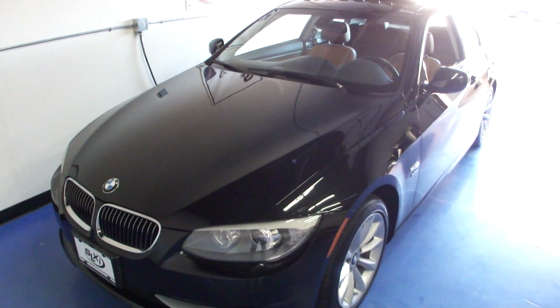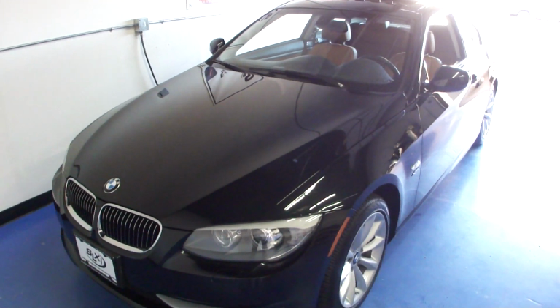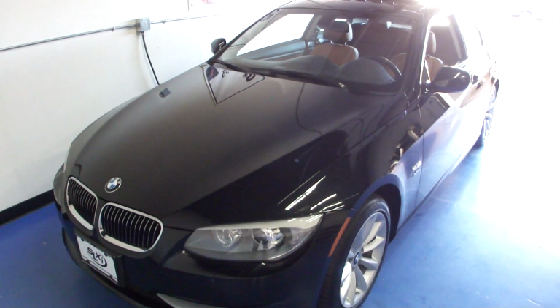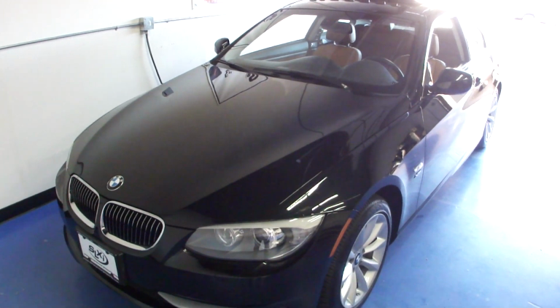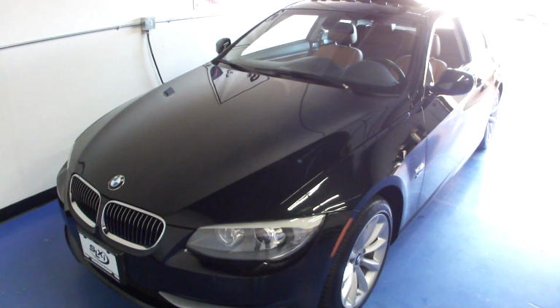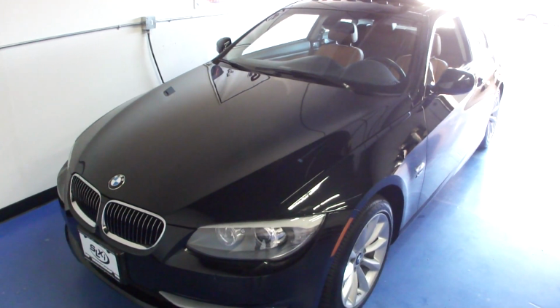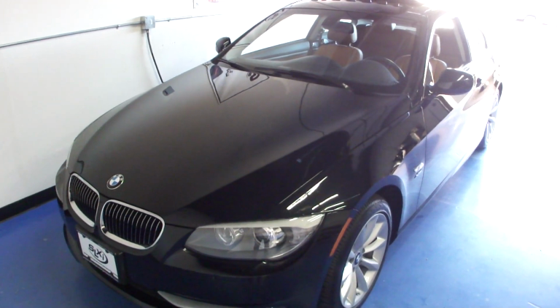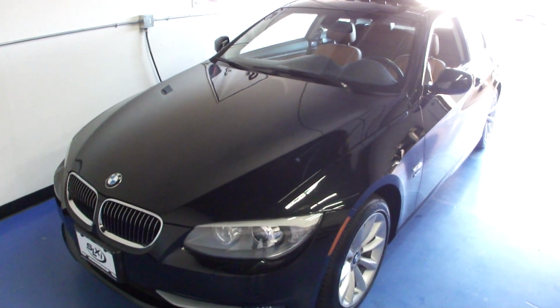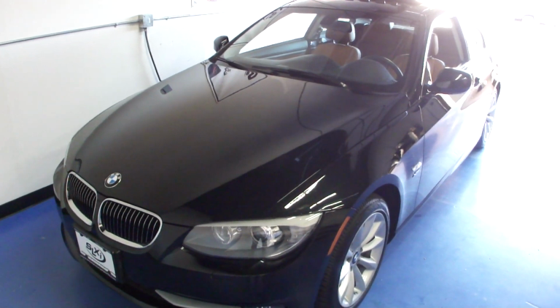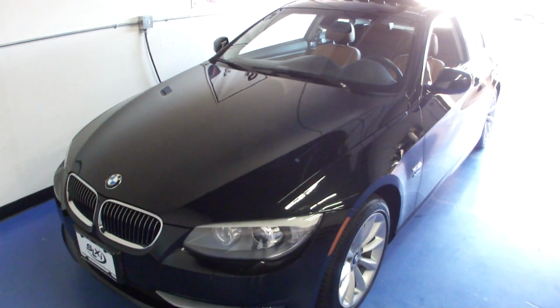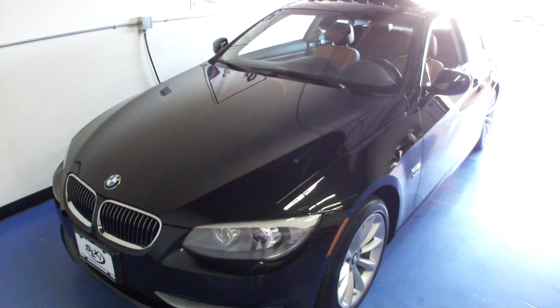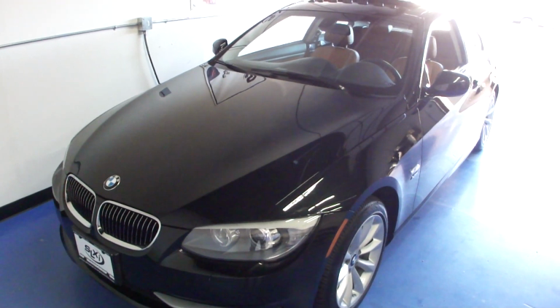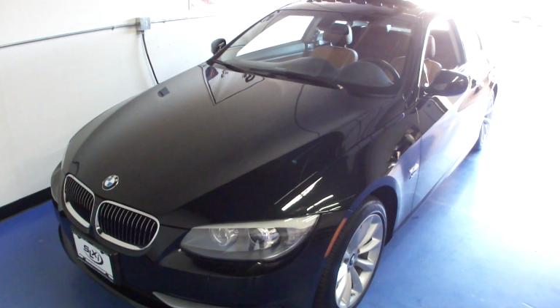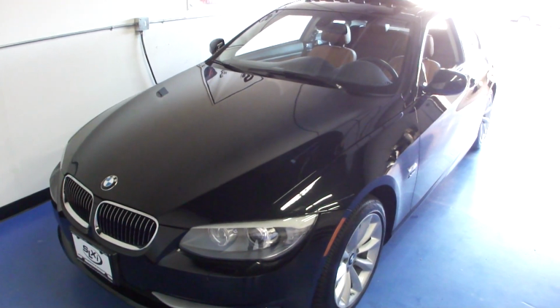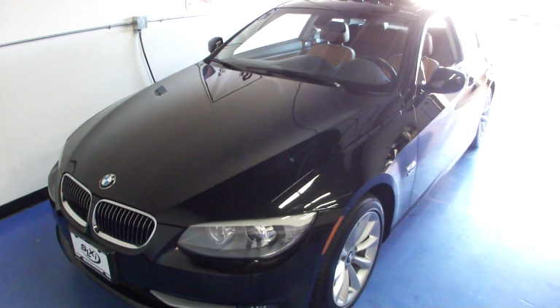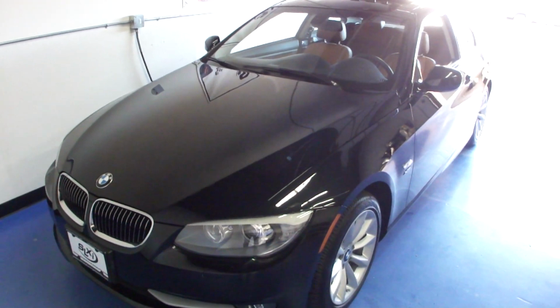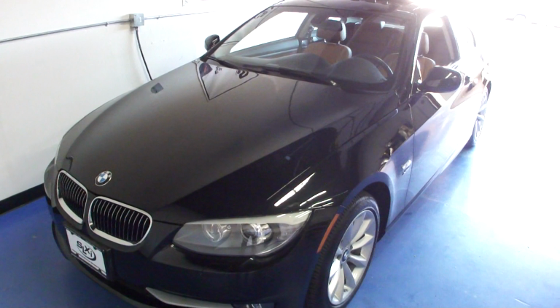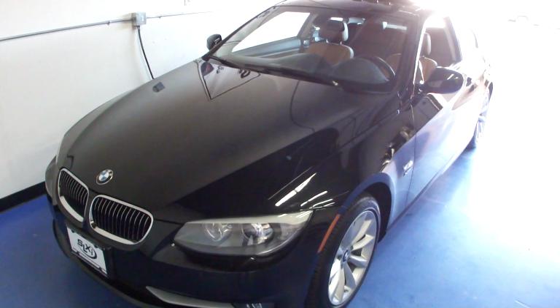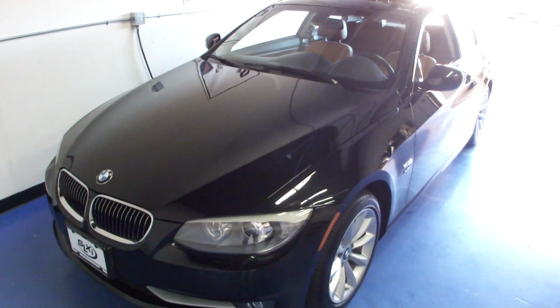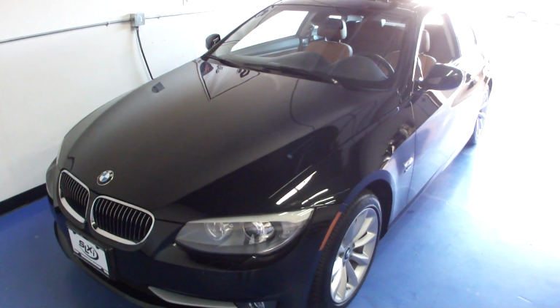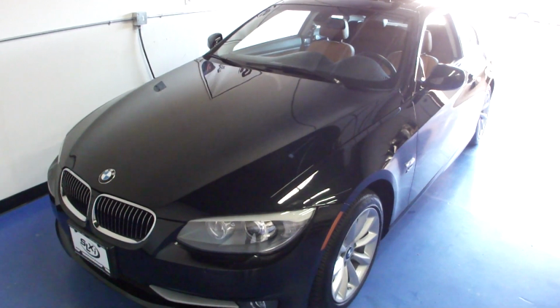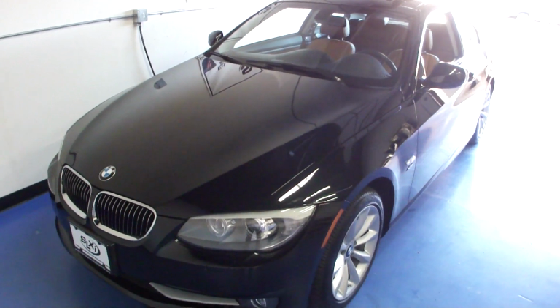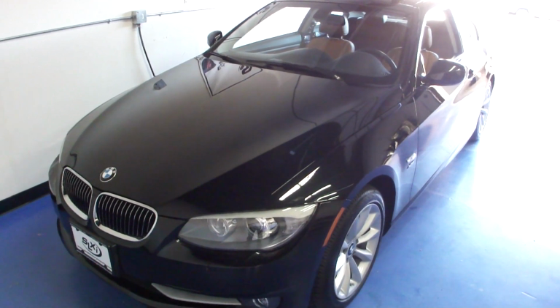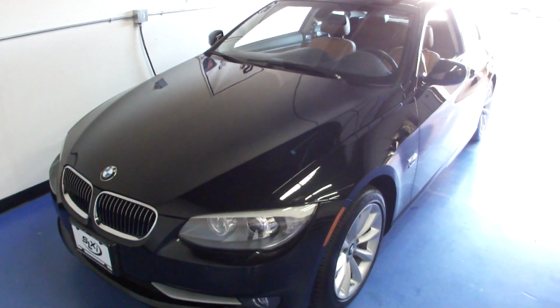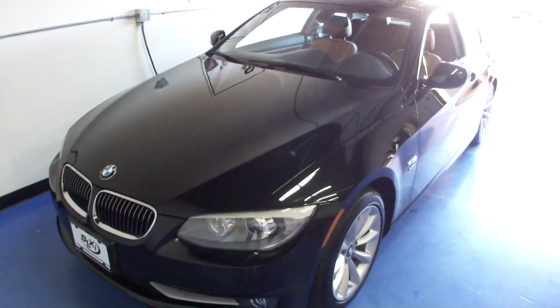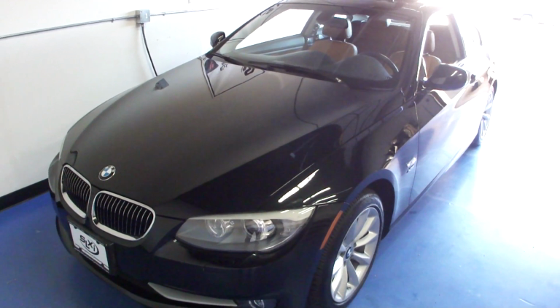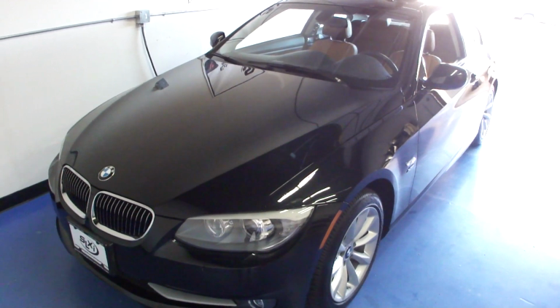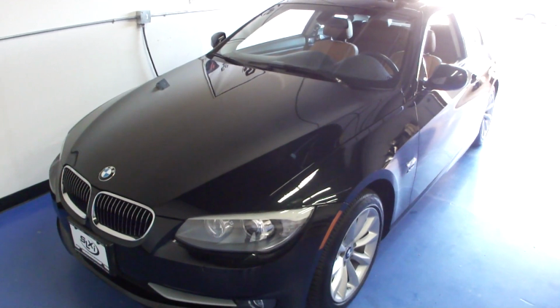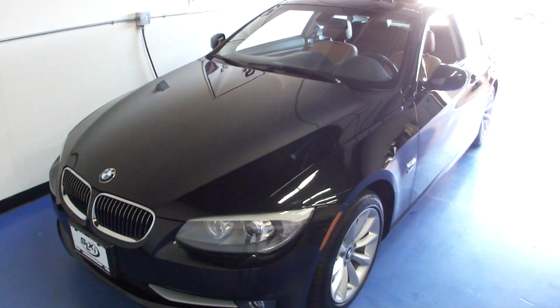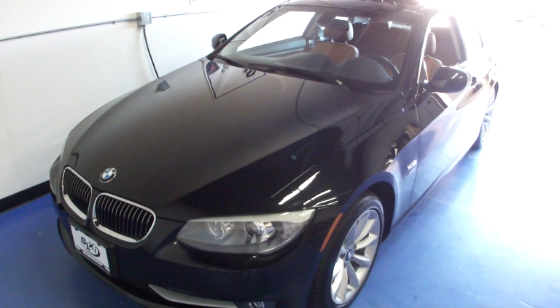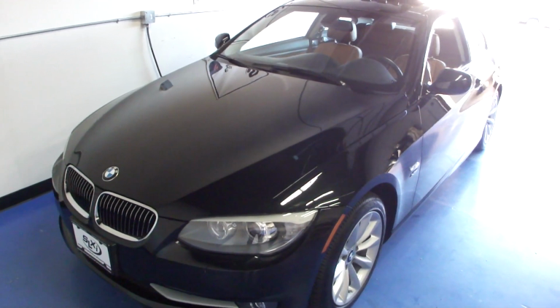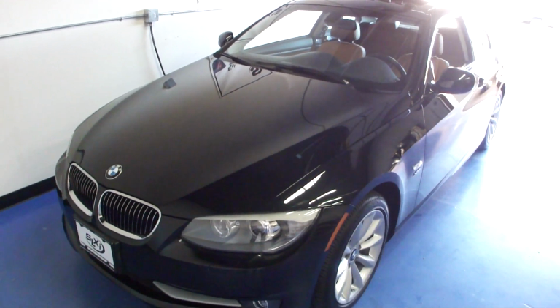Welcome to Simply Luxury Imports in Eden Prairie, Minnesota. Today we're featuring this 2011 BMW 3 Series.